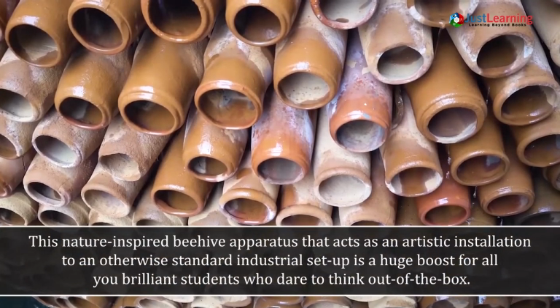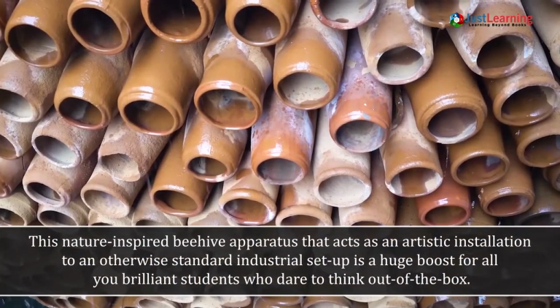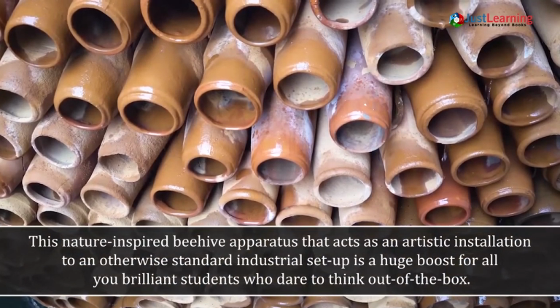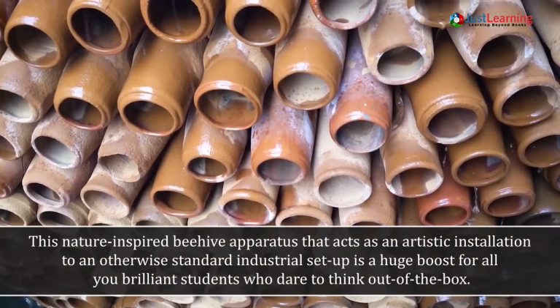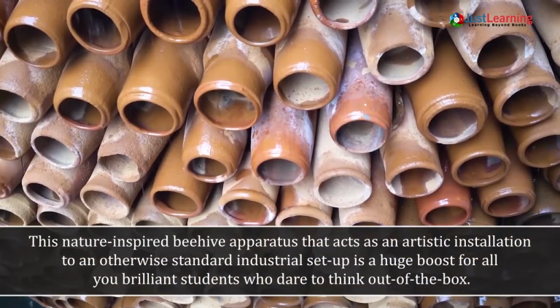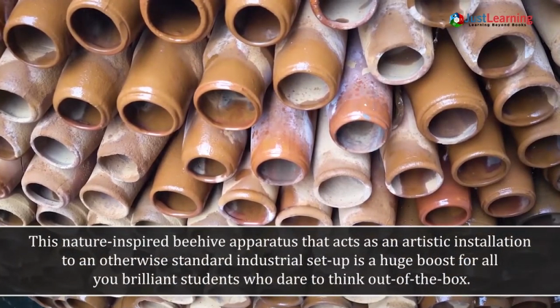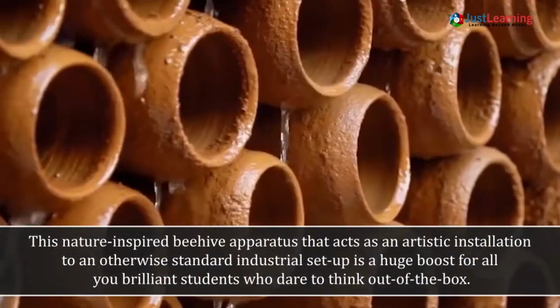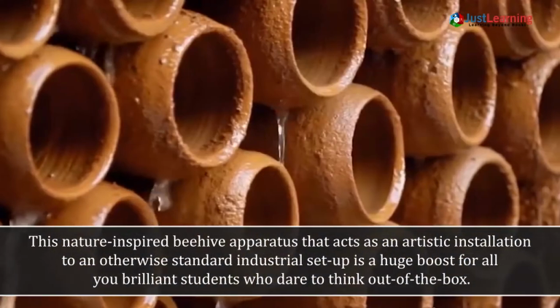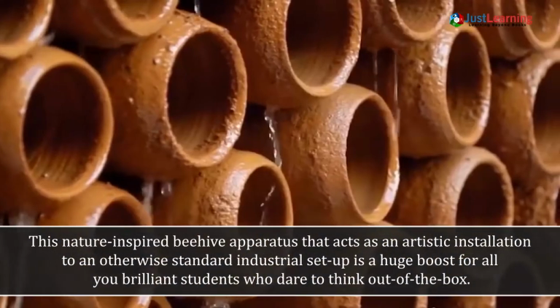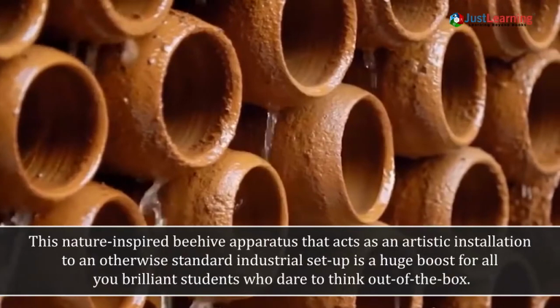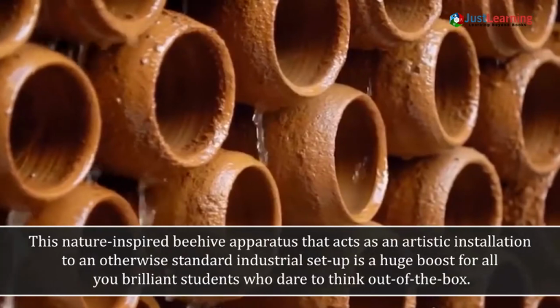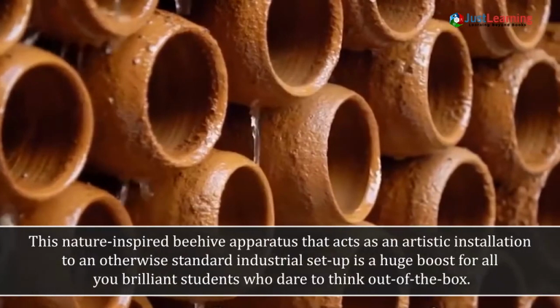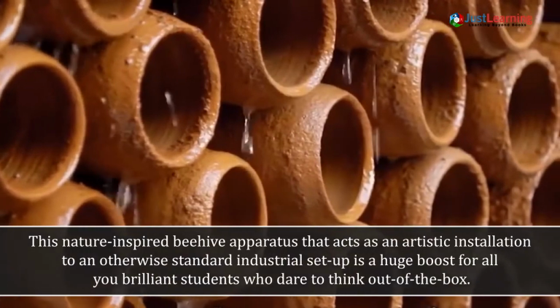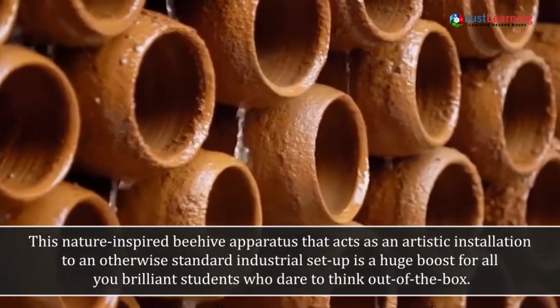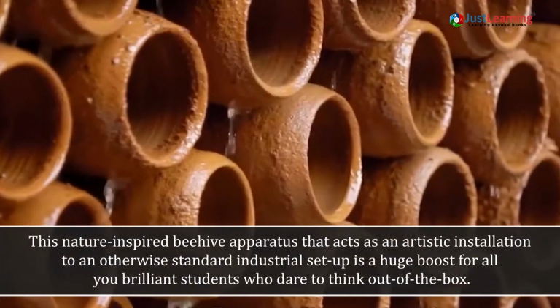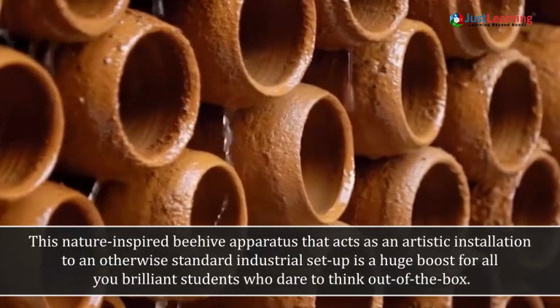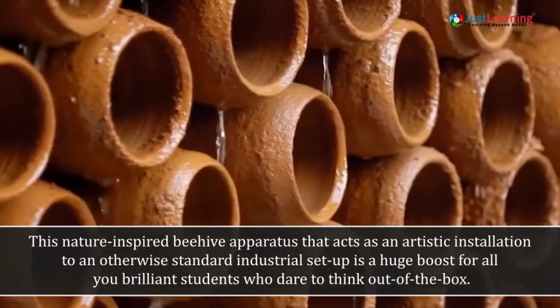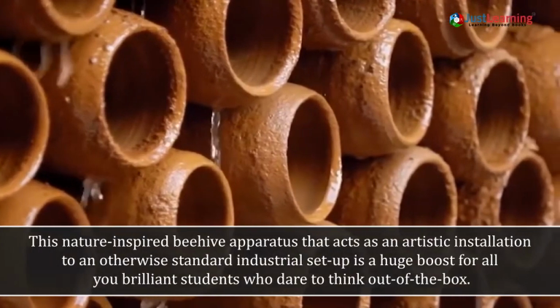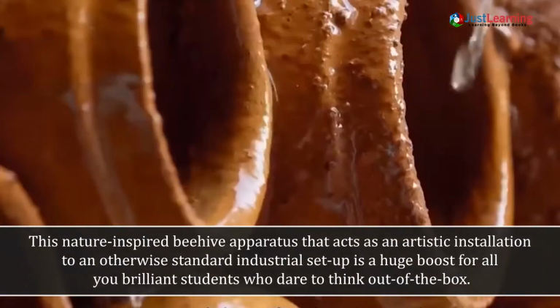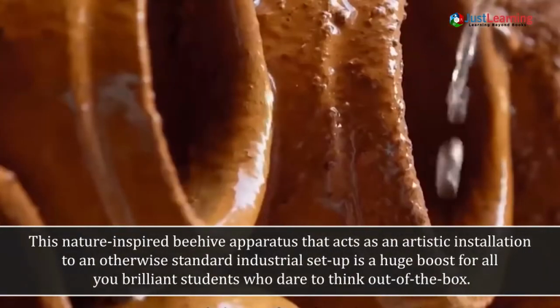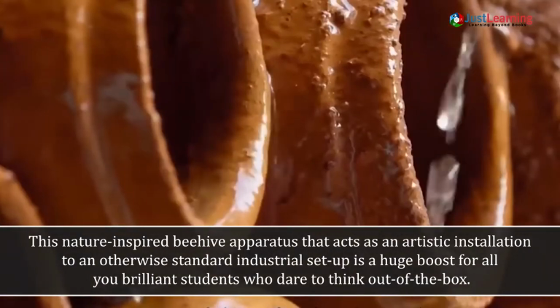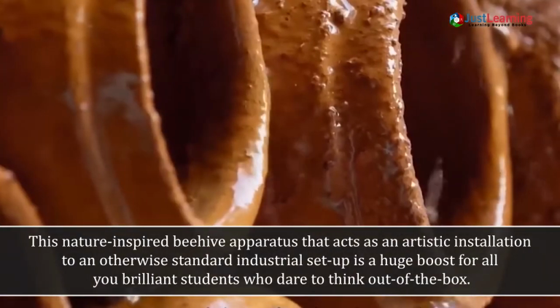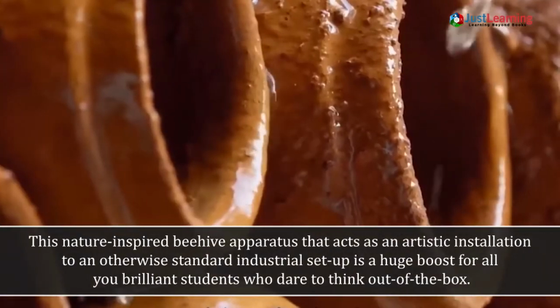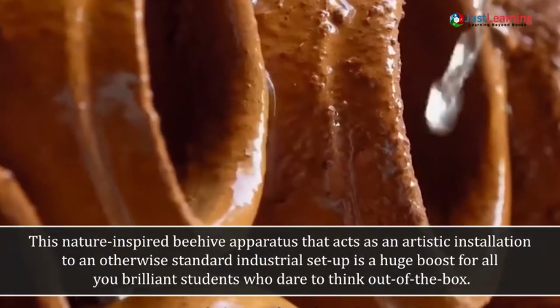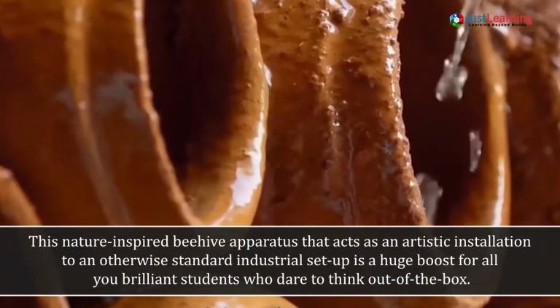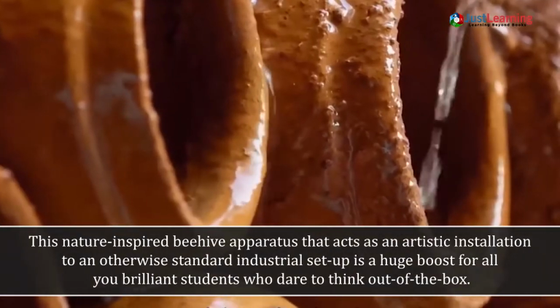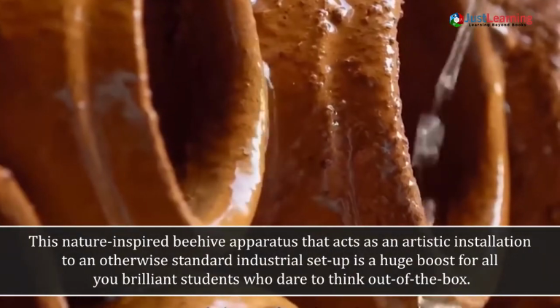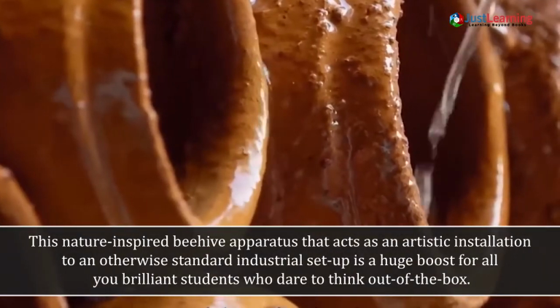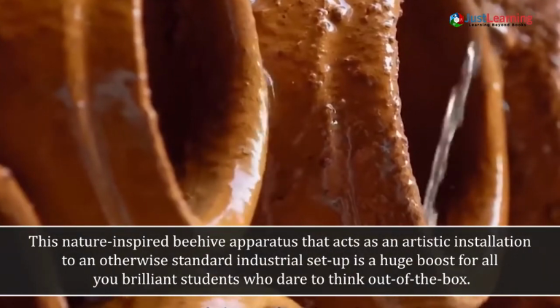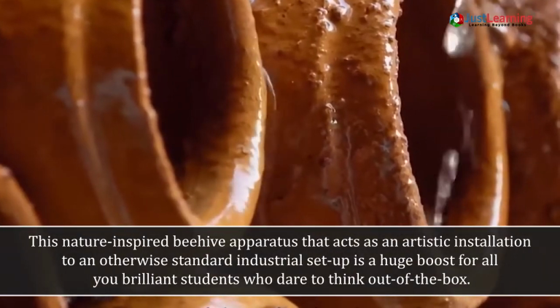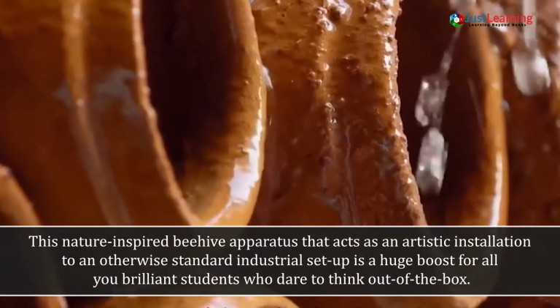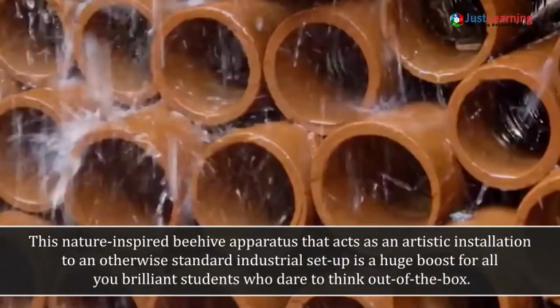This nature-inspired beehive apparatus, which also acts as an artistic installation within an otherwise standard industrial setup, is a huge boost for students who dare to think outside the box.